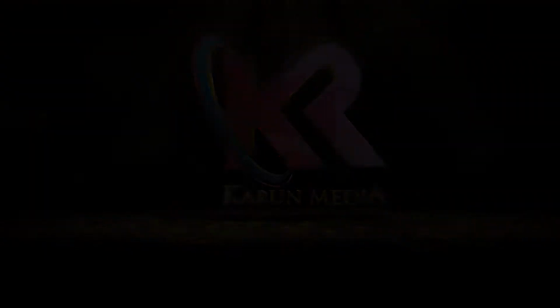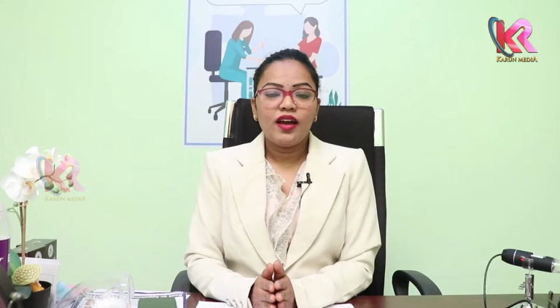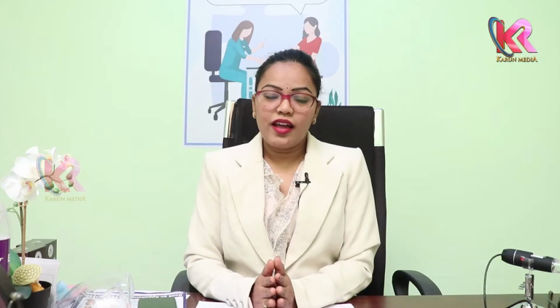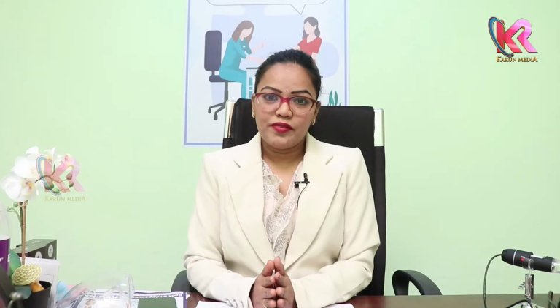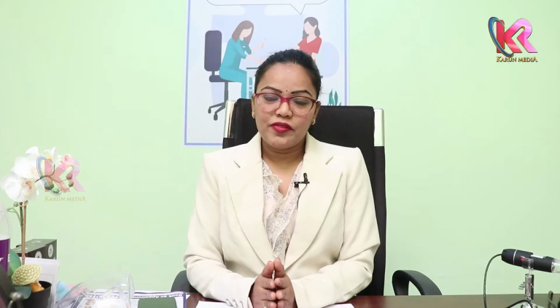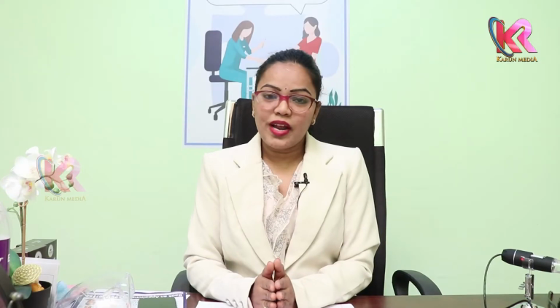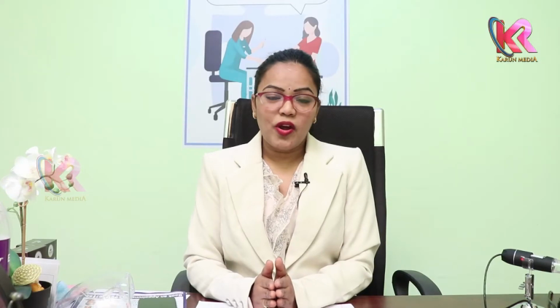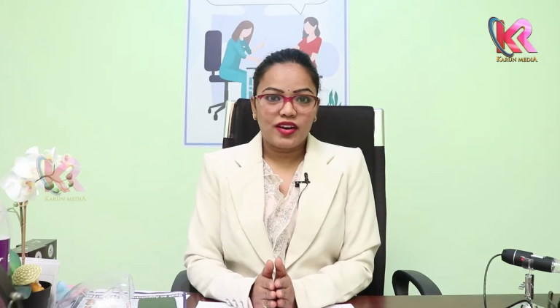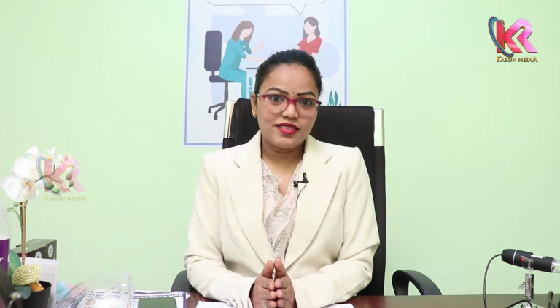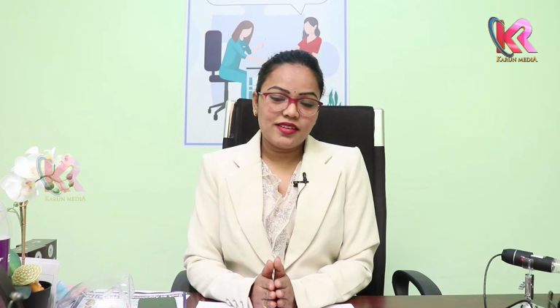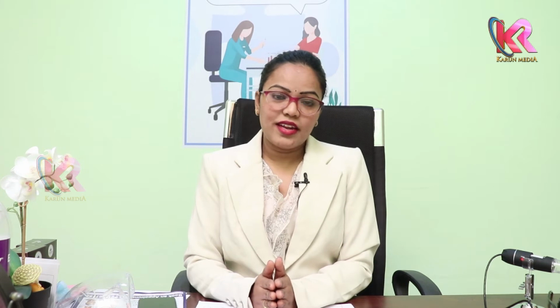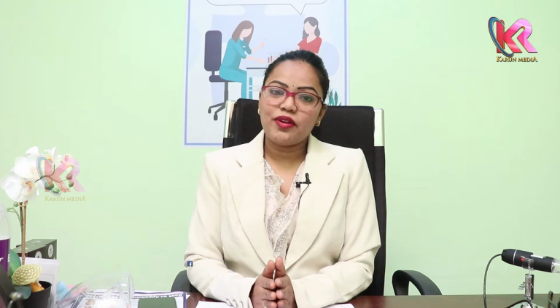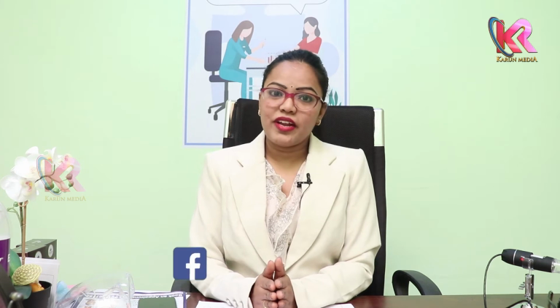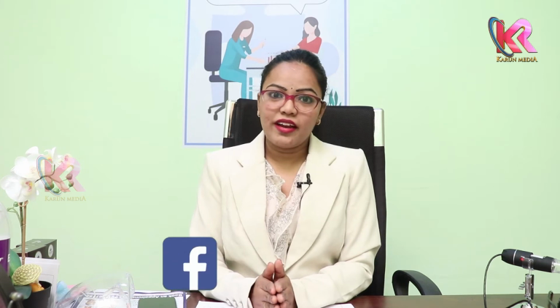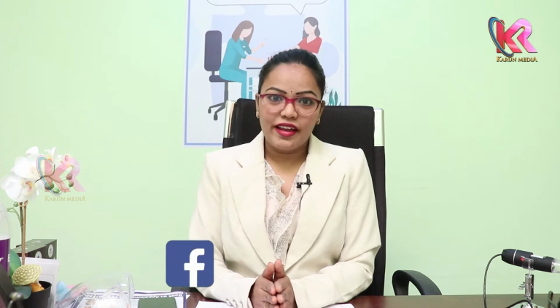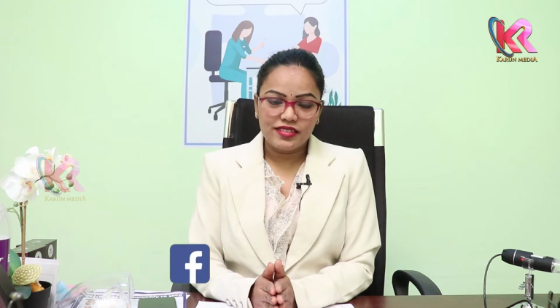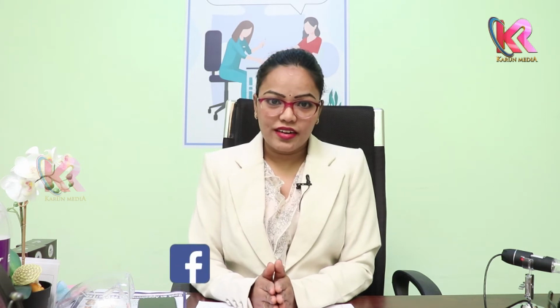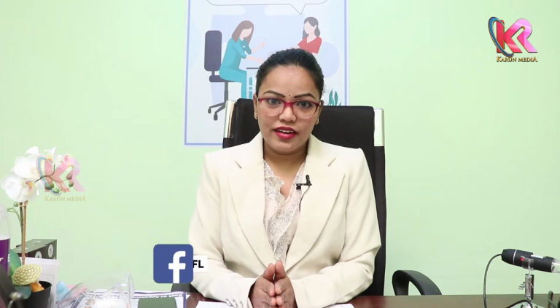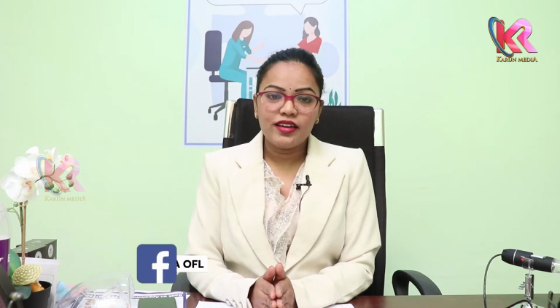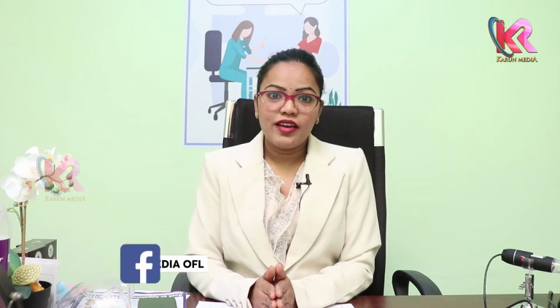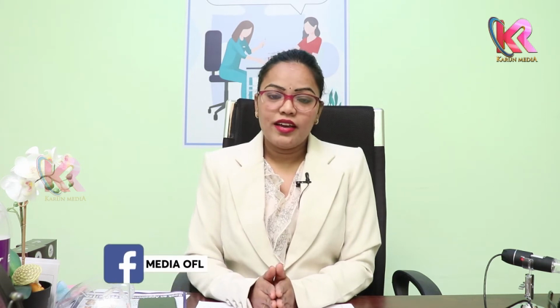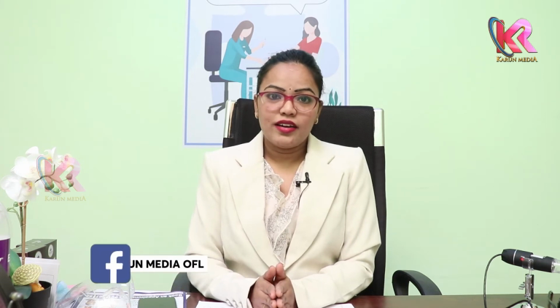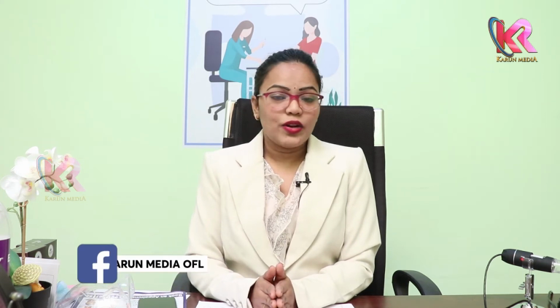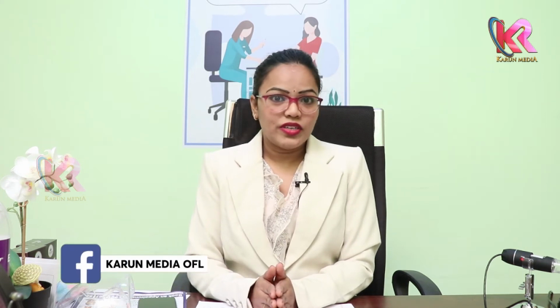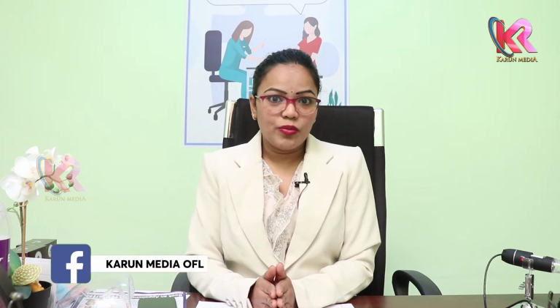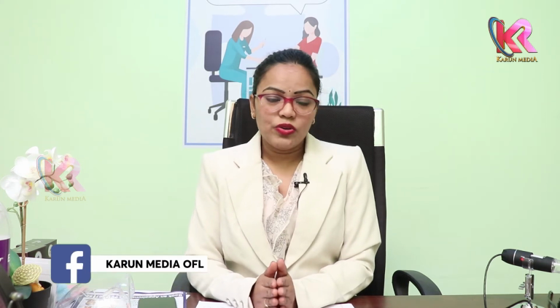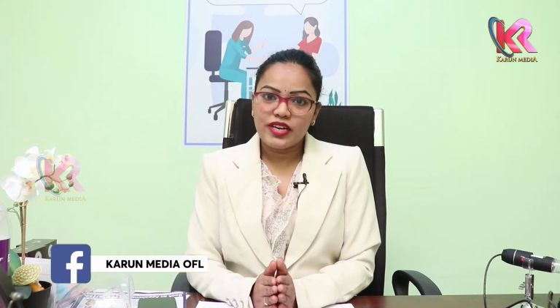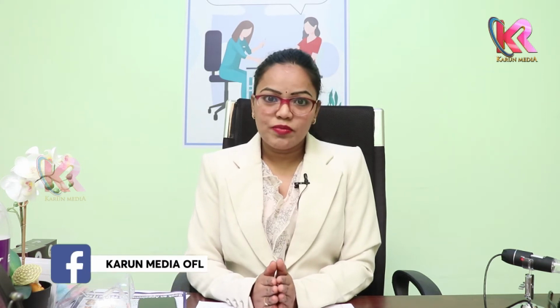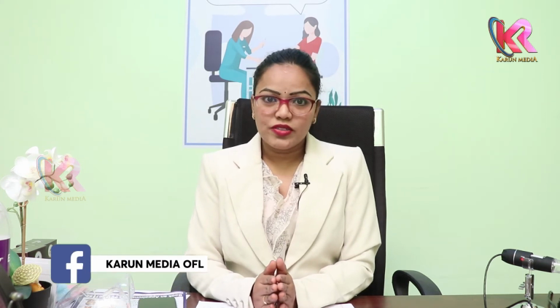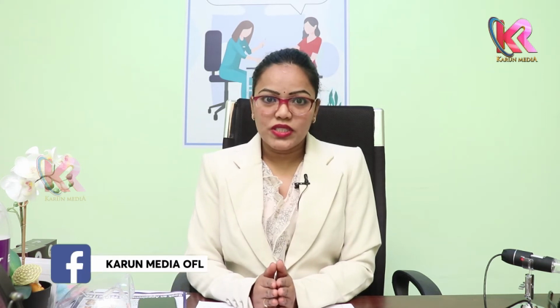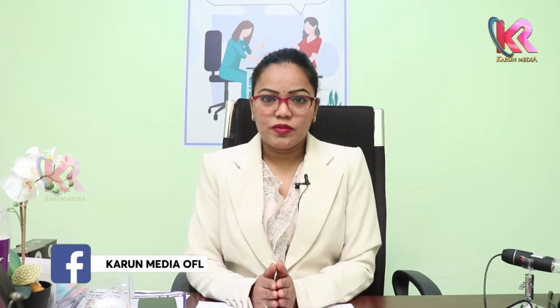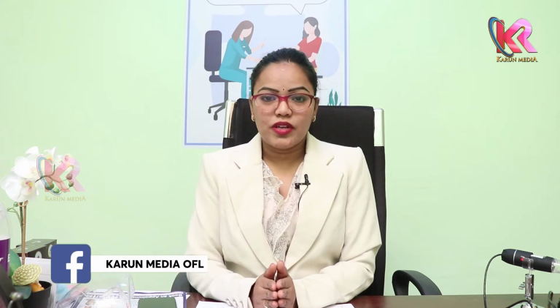Hello everyone, I am Dr. Raji Dasari from Regain Hair & Skin Clinic. I am going to talk about Stress Marks.